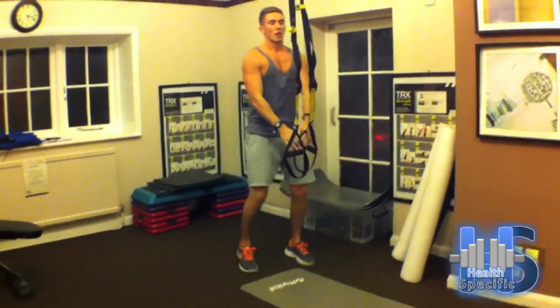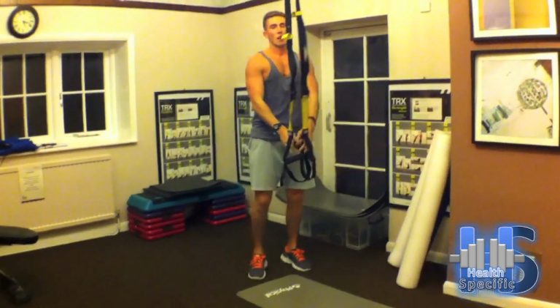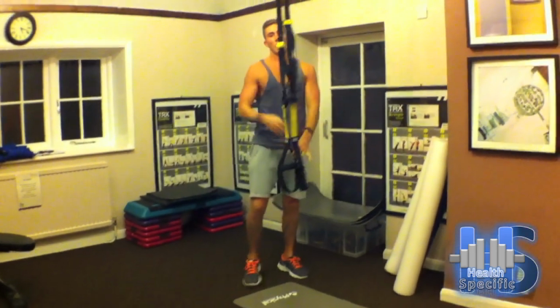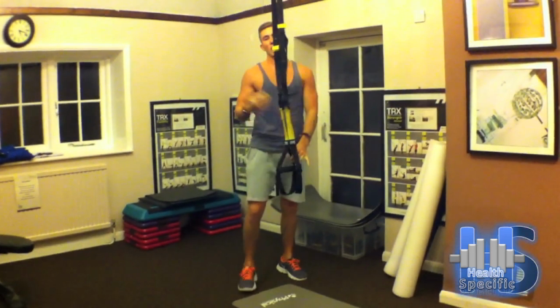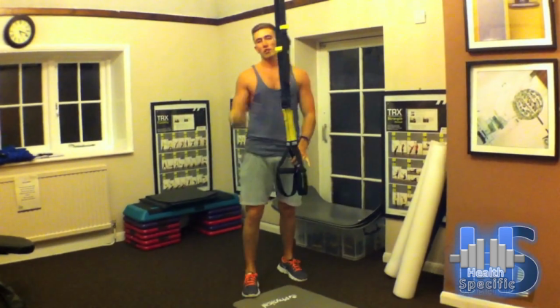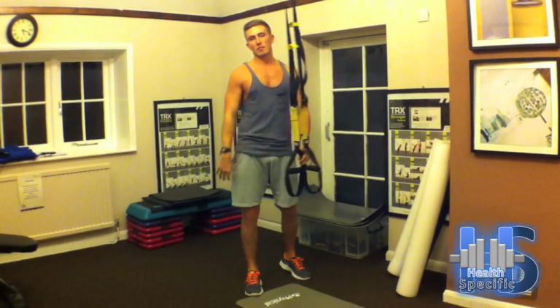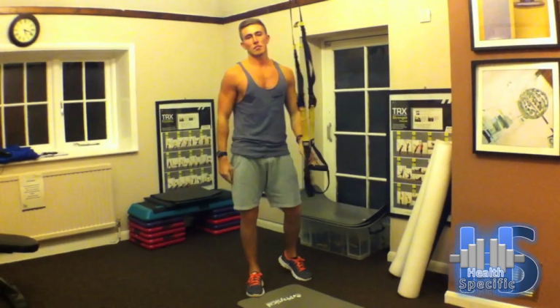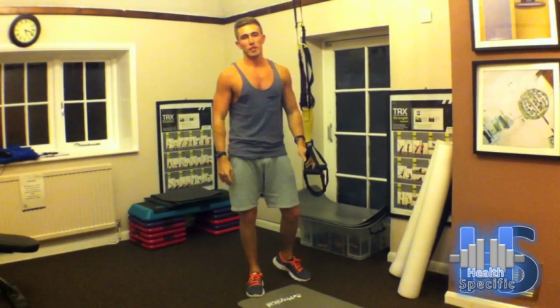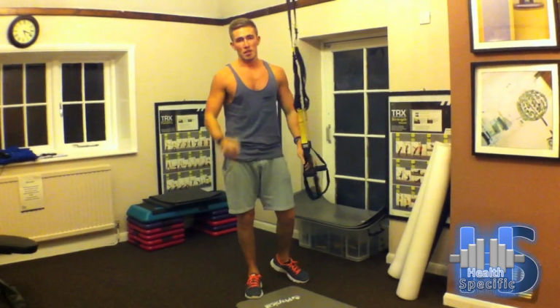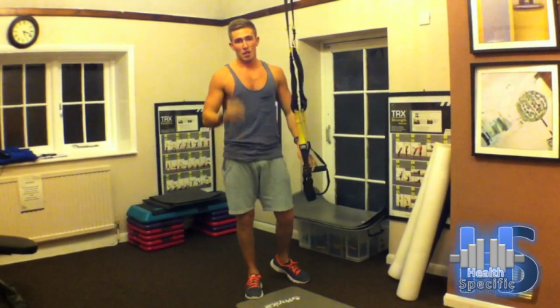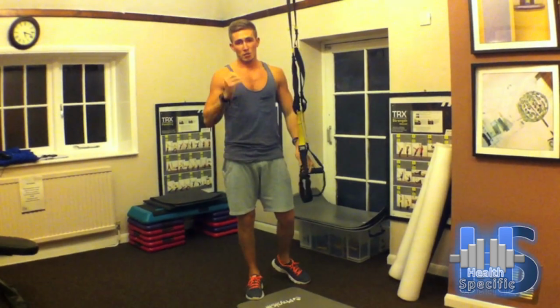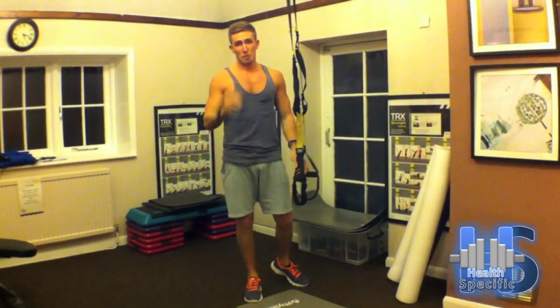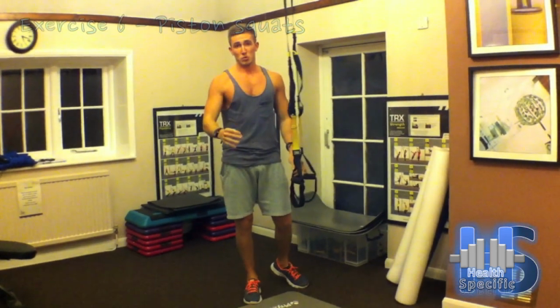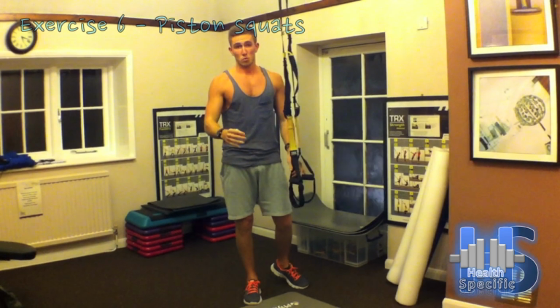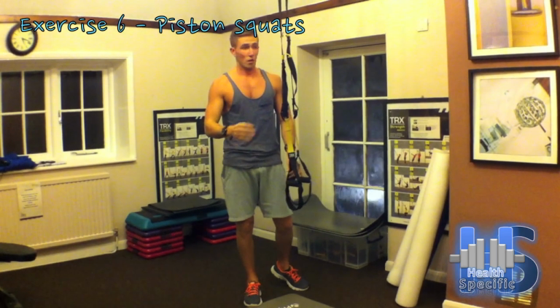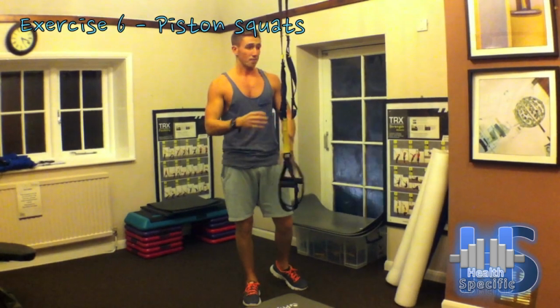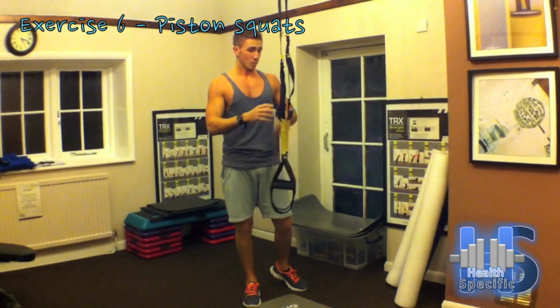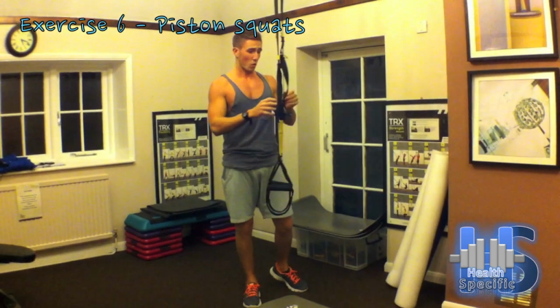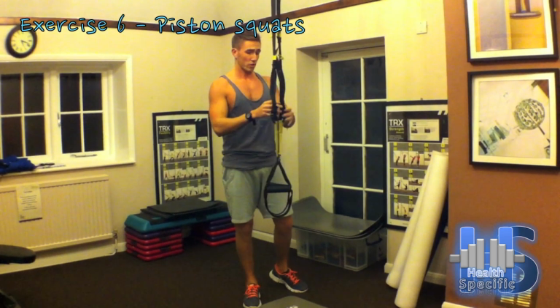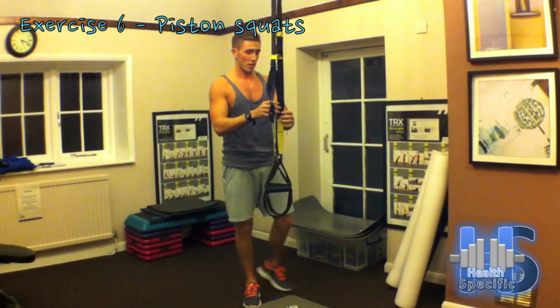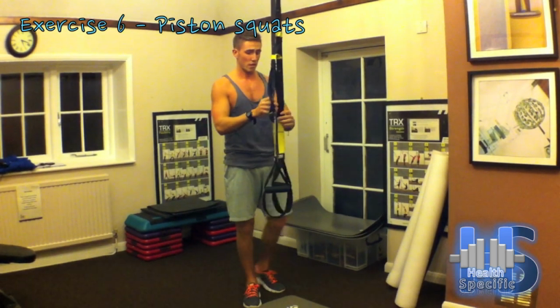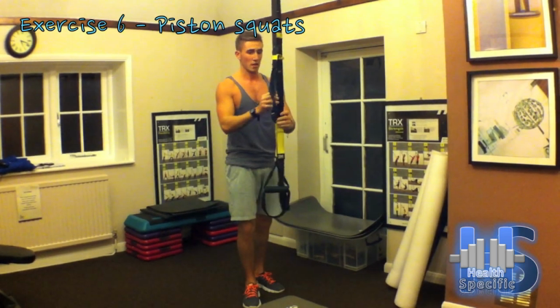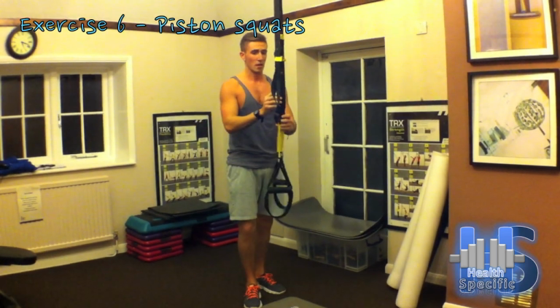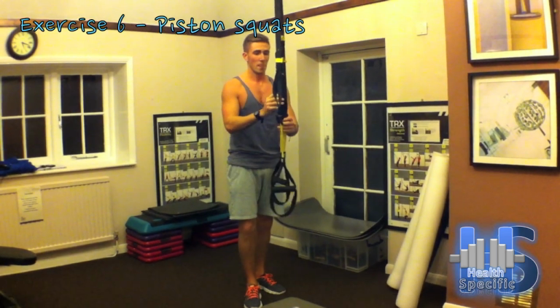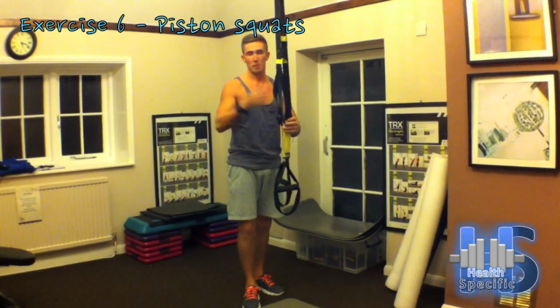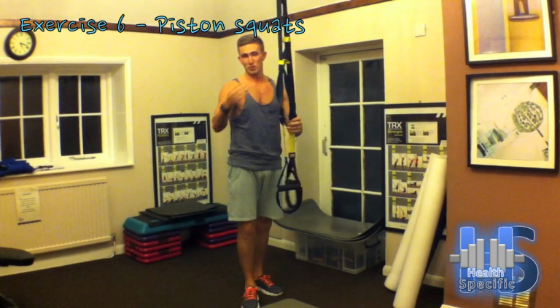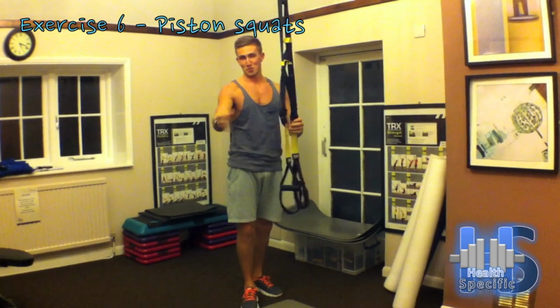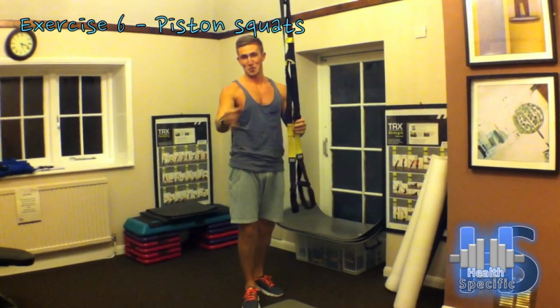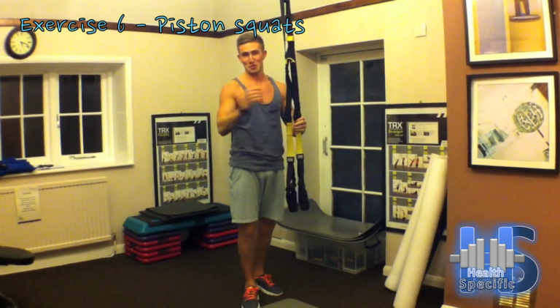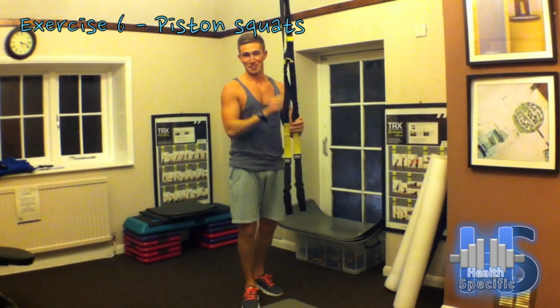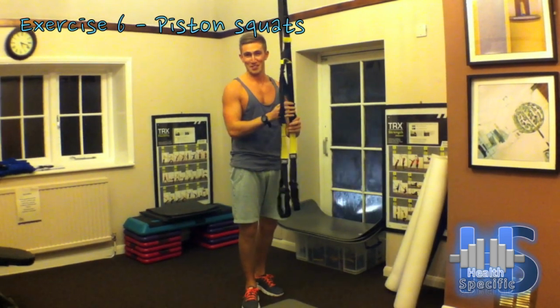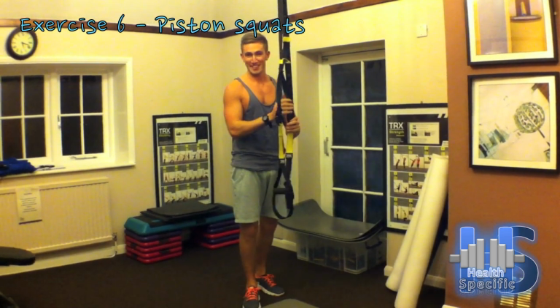Last exercise, some pistol squats — sorry, pistol squats.